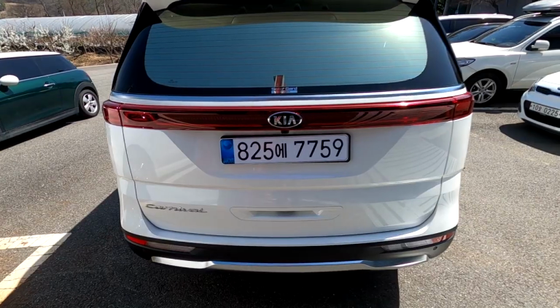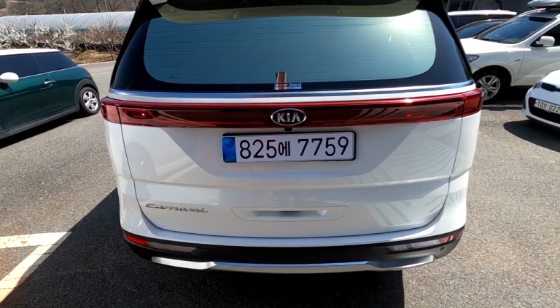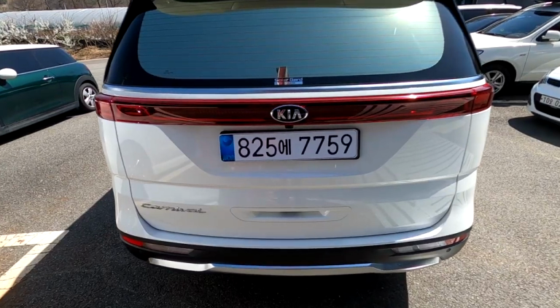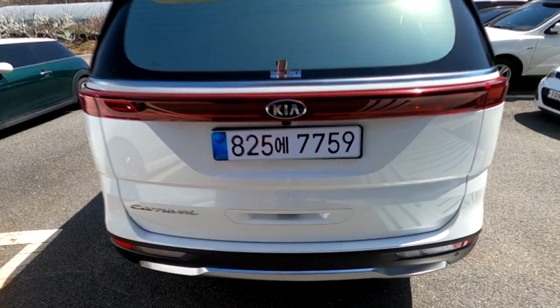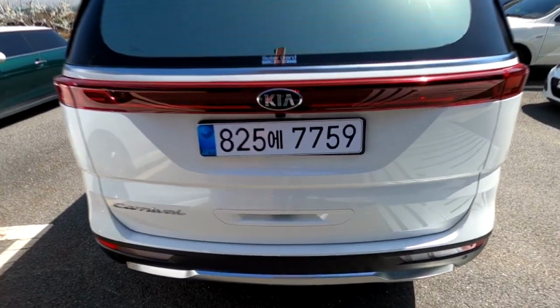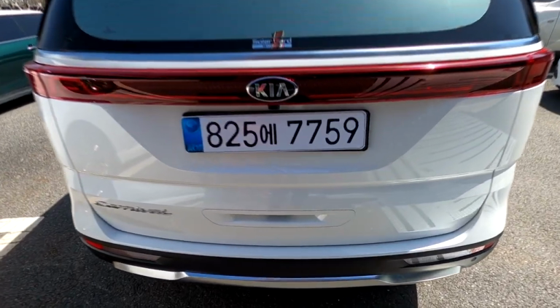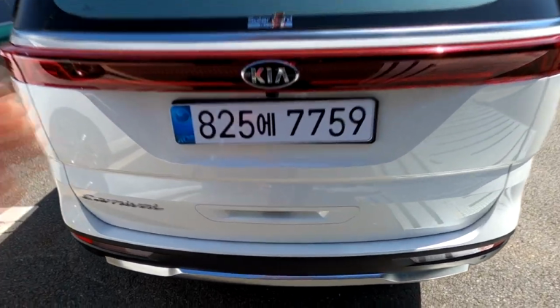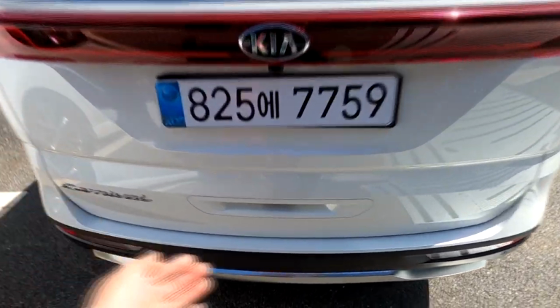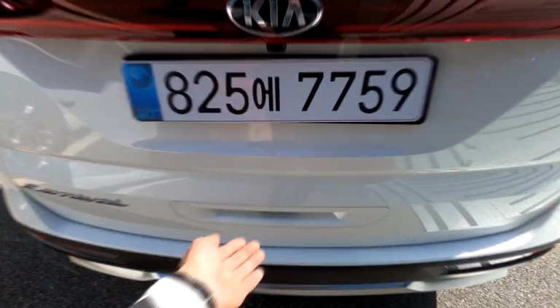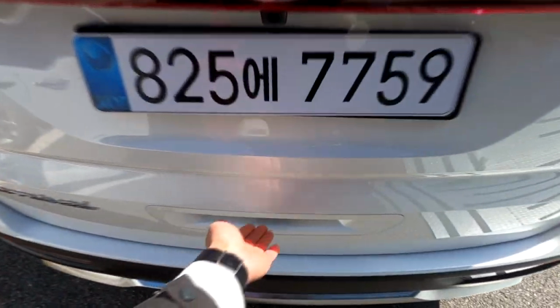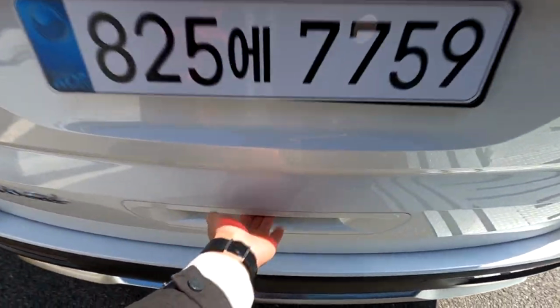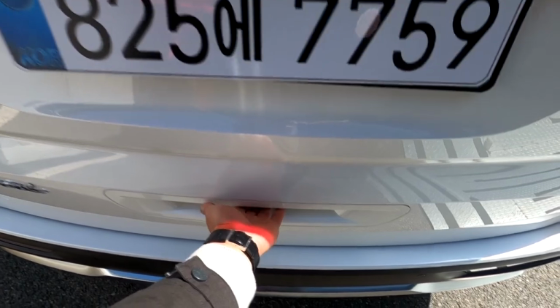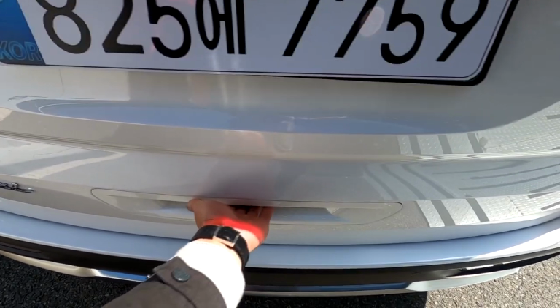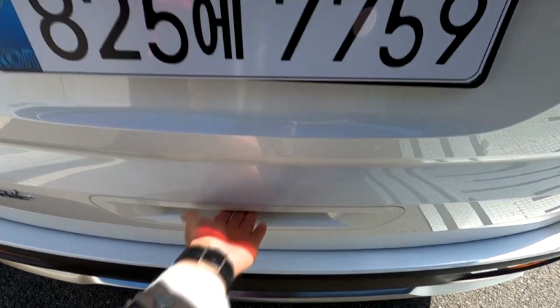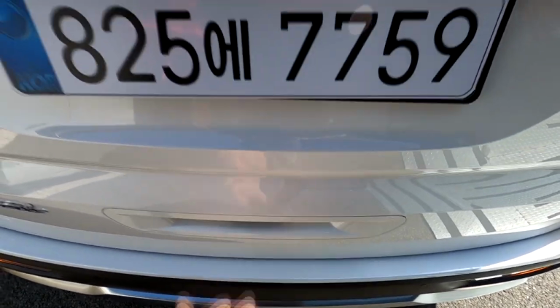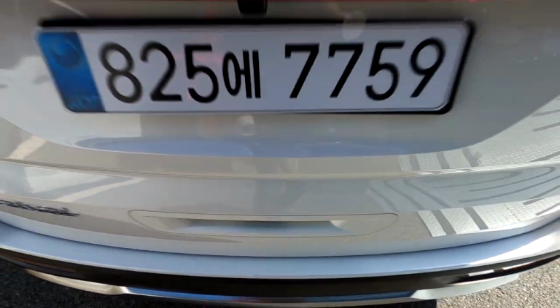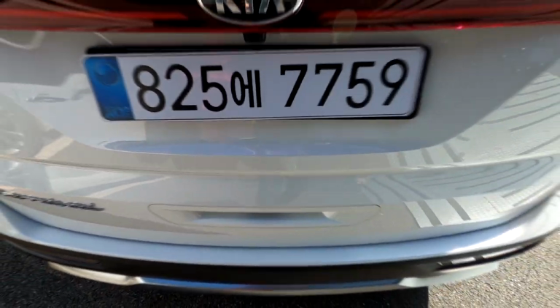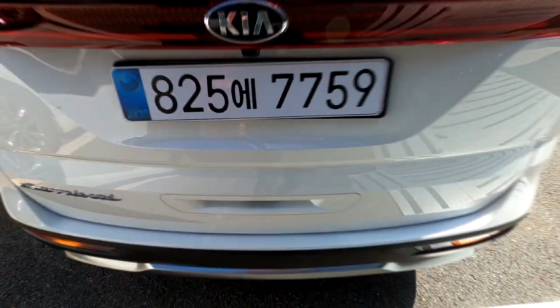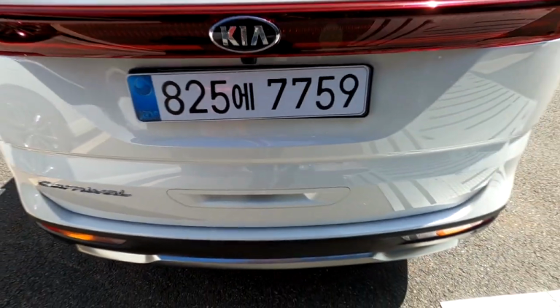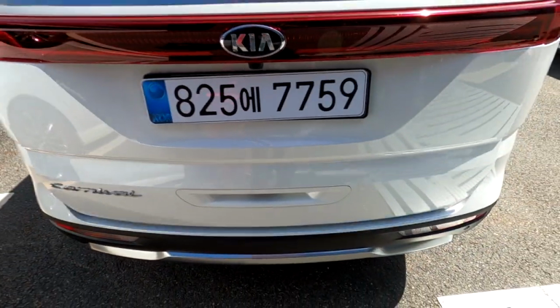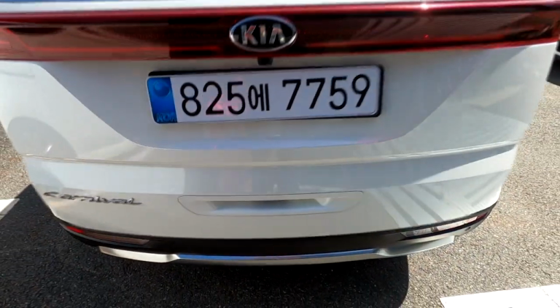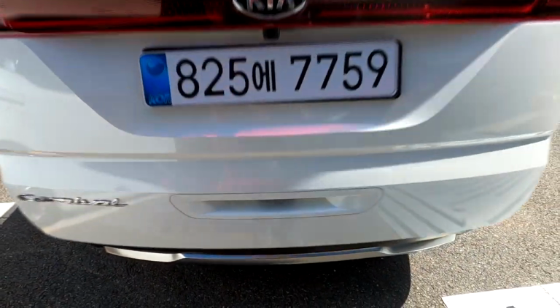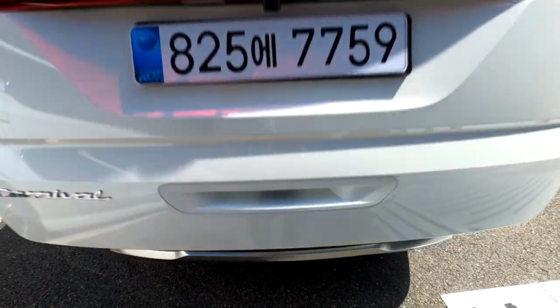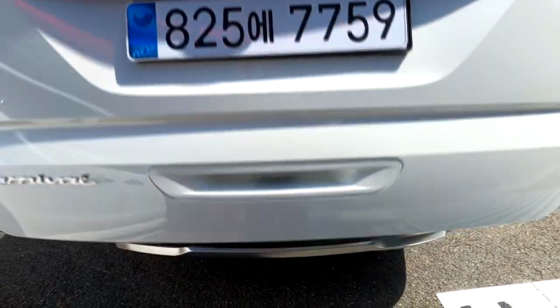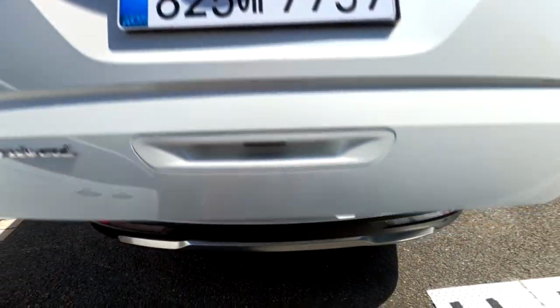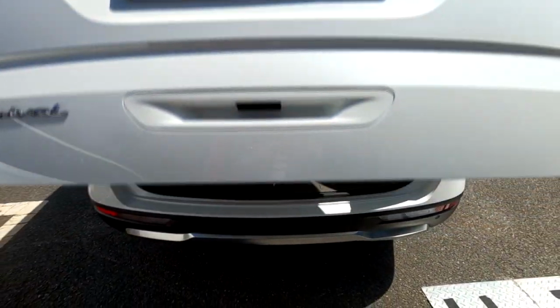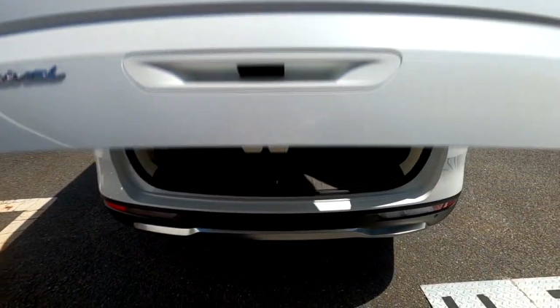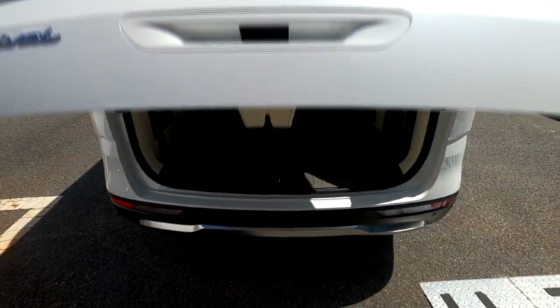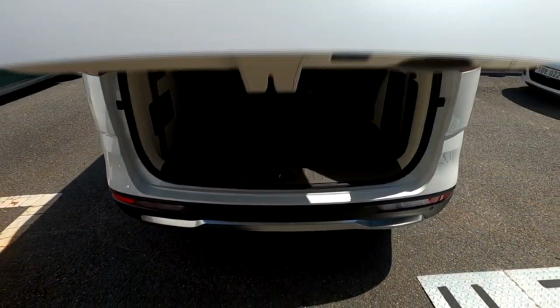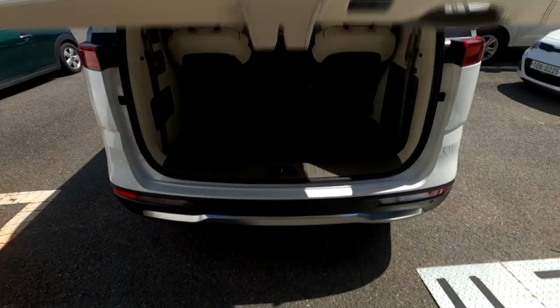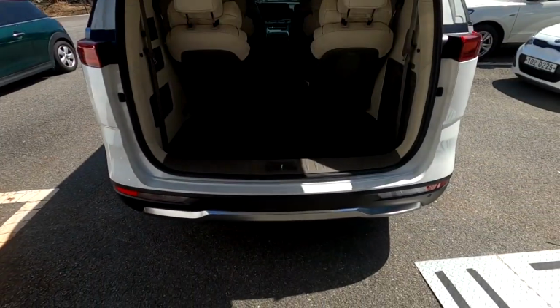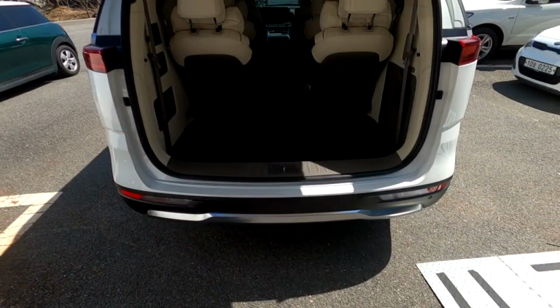문의 전화번호는 042-825-7759이며, 오늘 출고되는 차량은 GV29로 명칭하겠습니다.